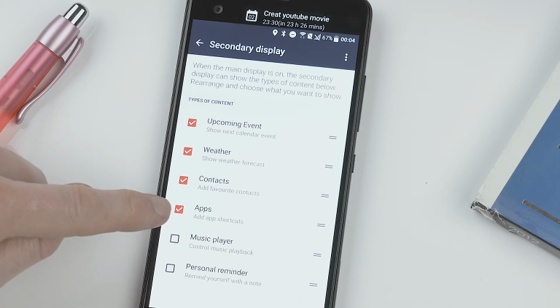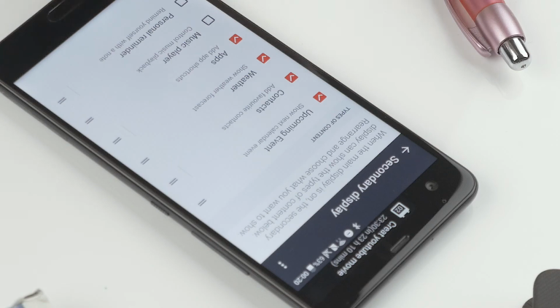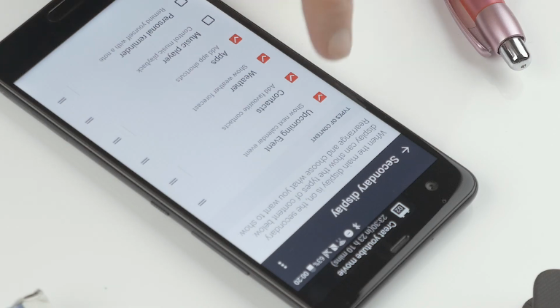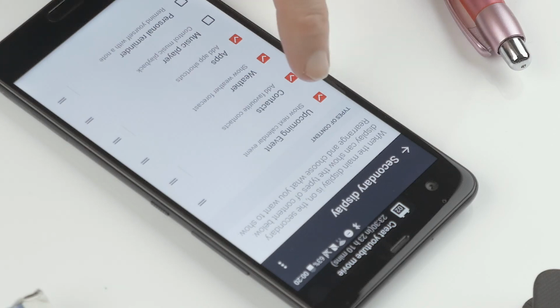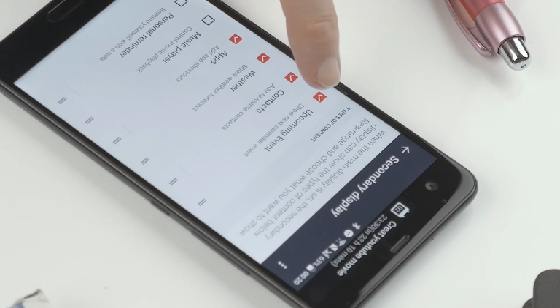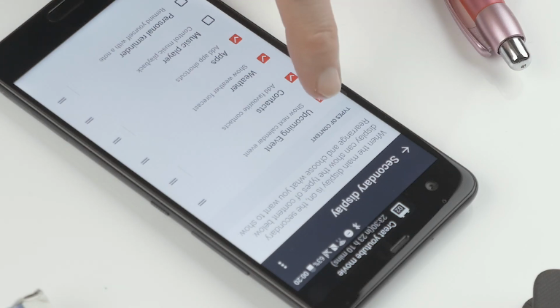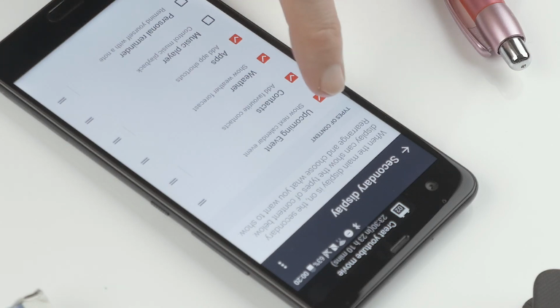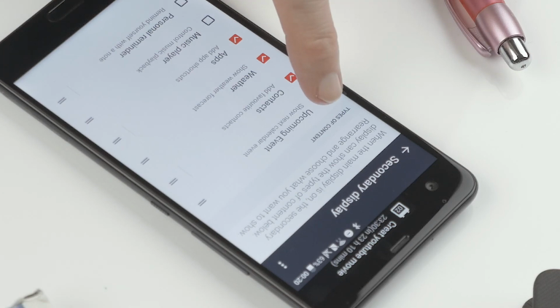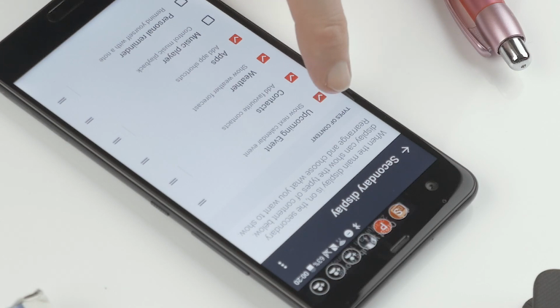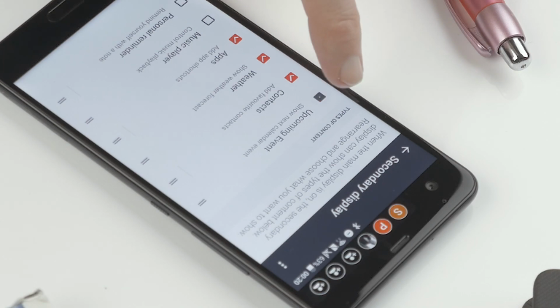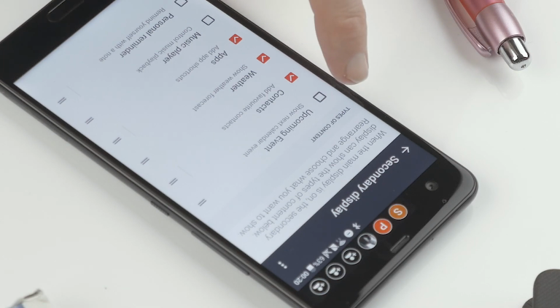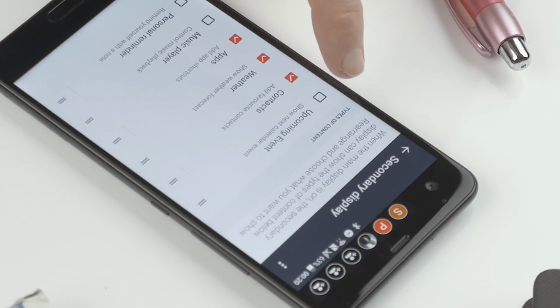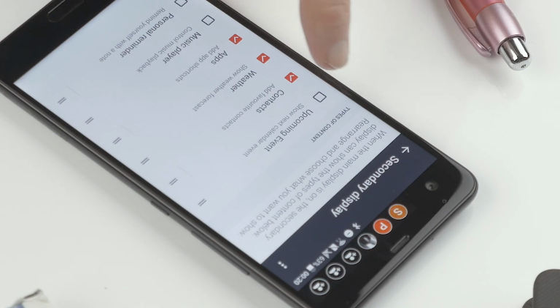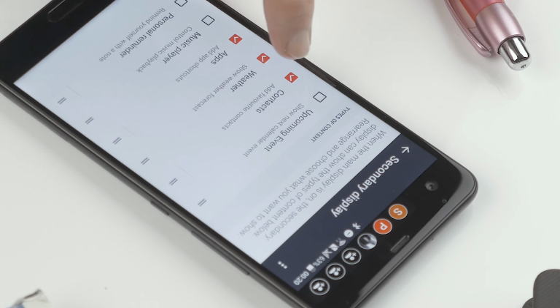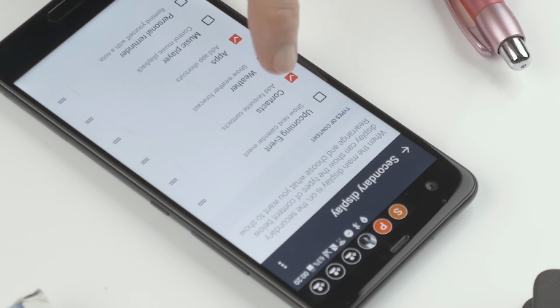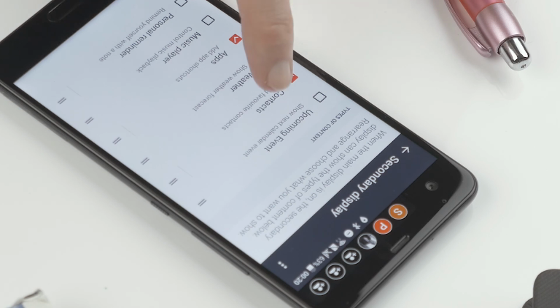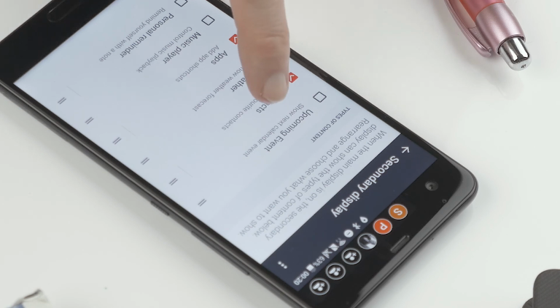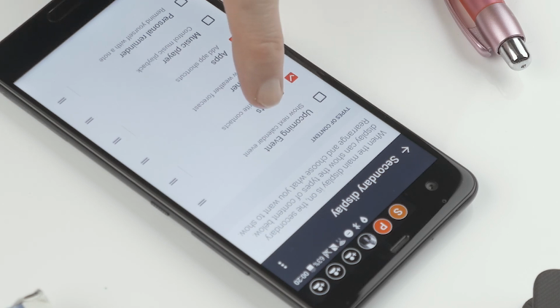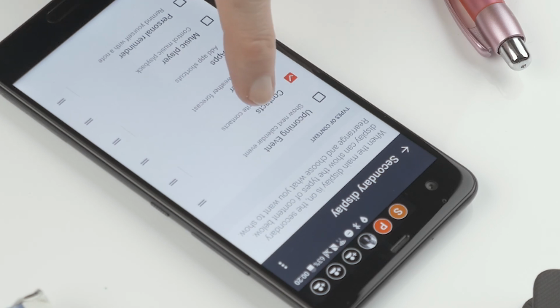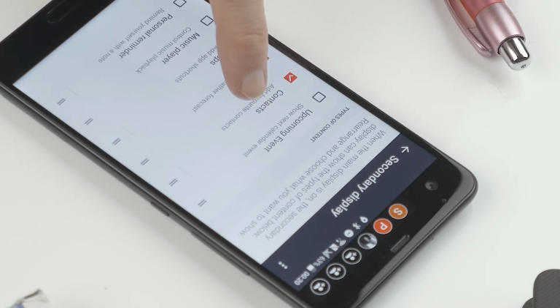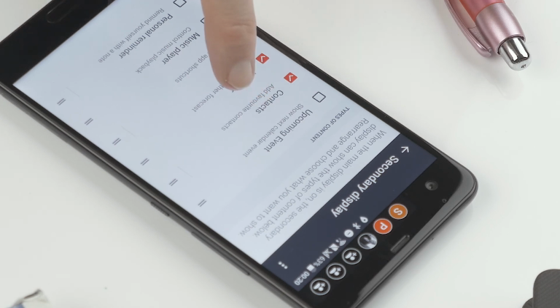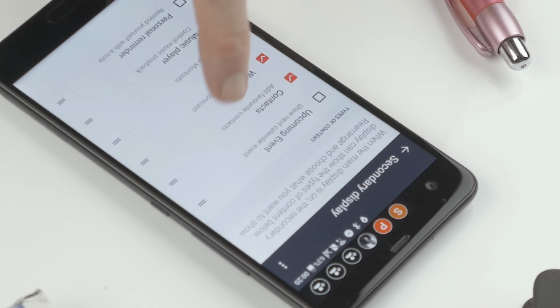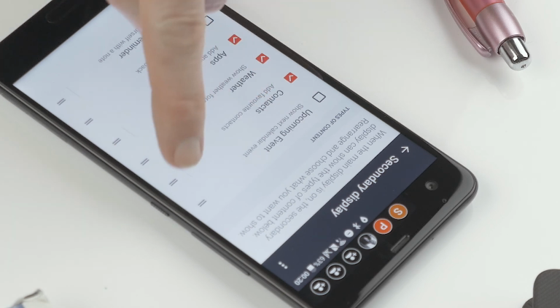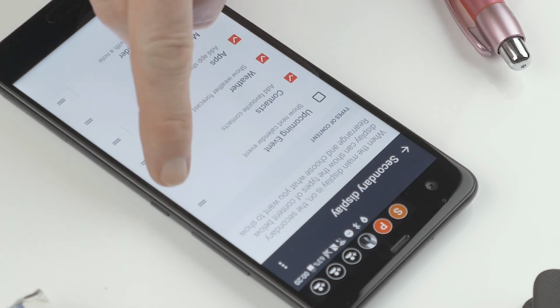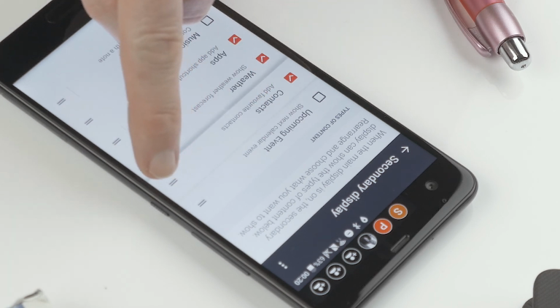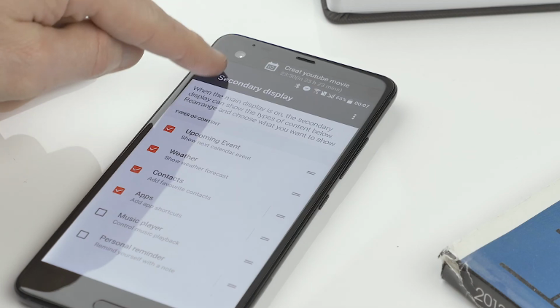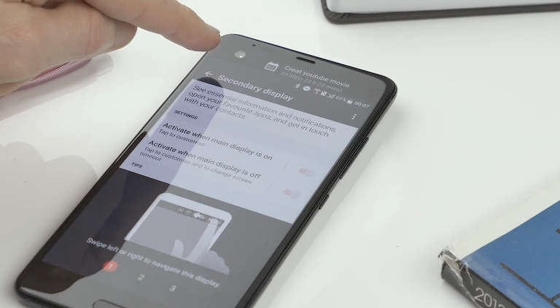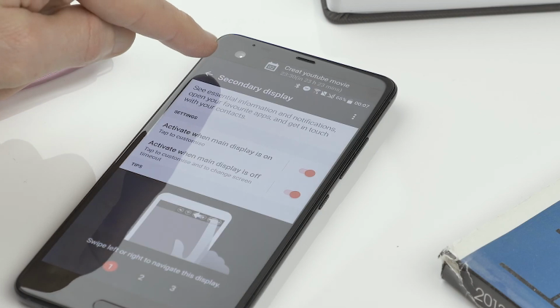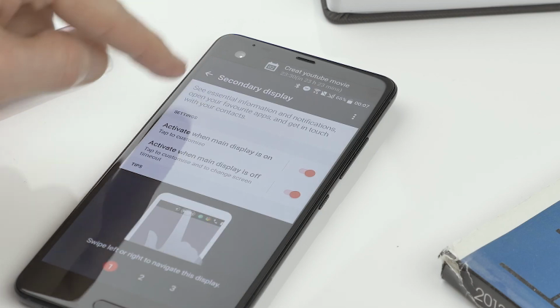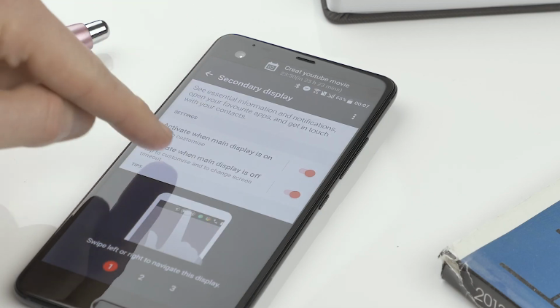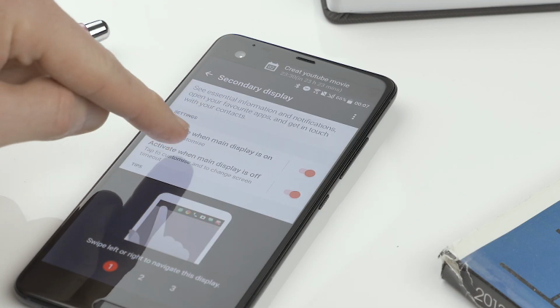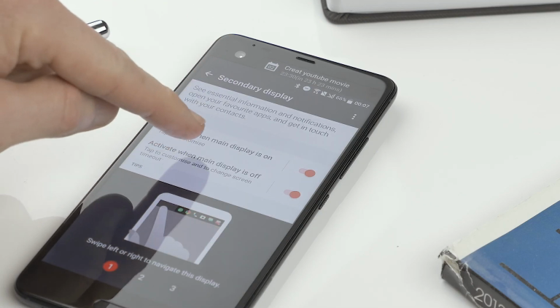This is for when the main screen is on. You can do the same for when the main screen is off — just go back one step and tap there.